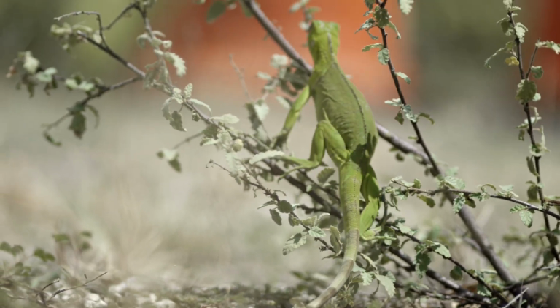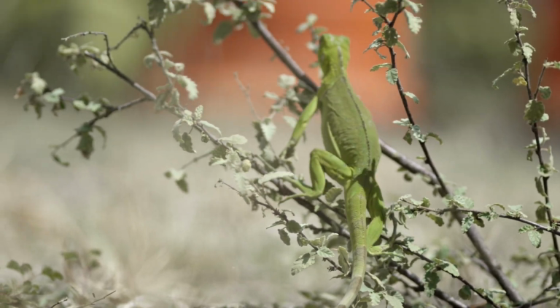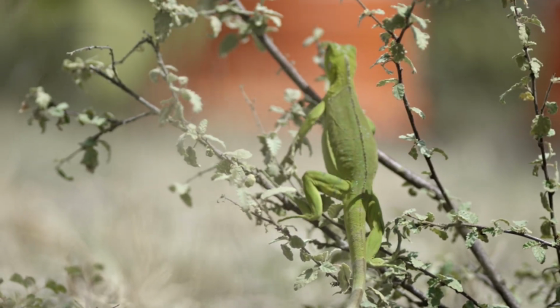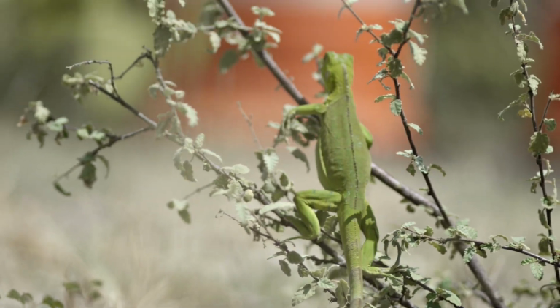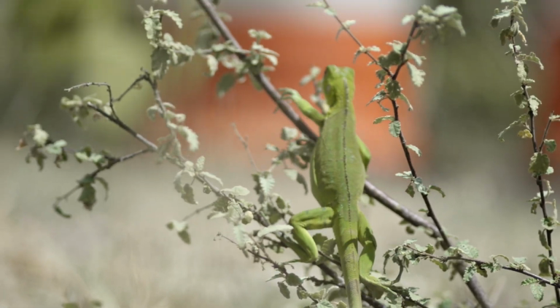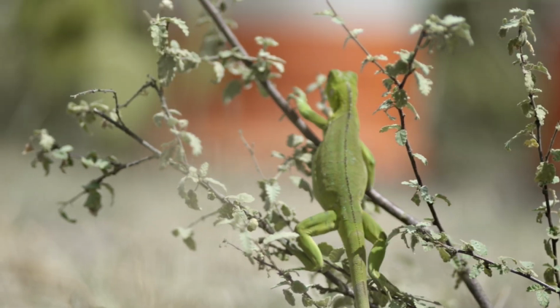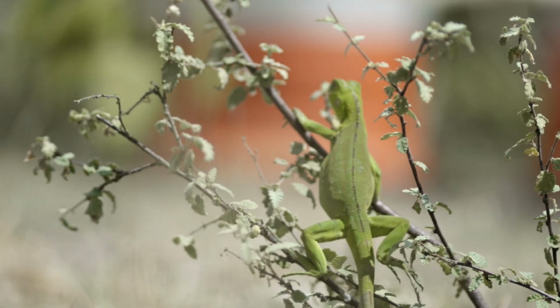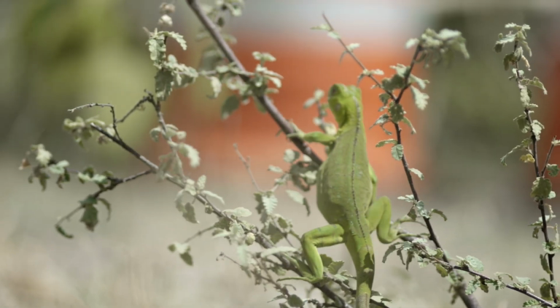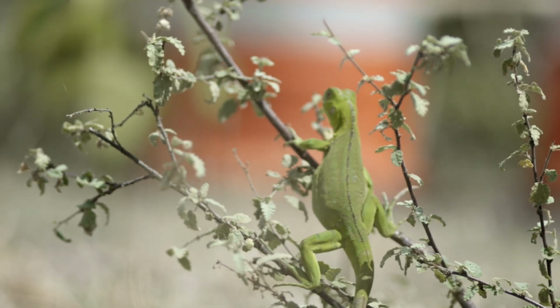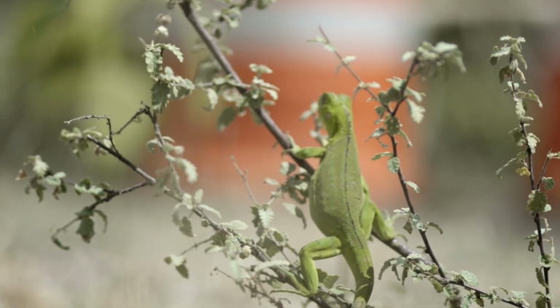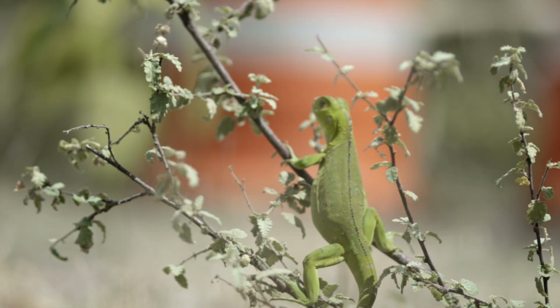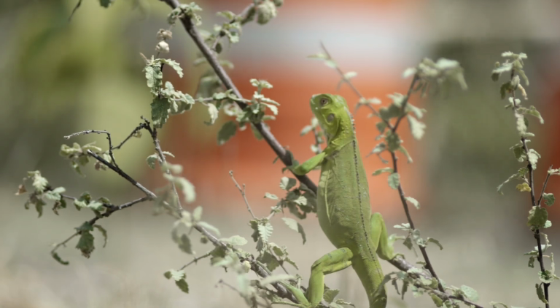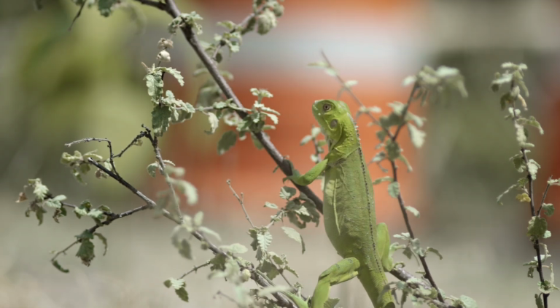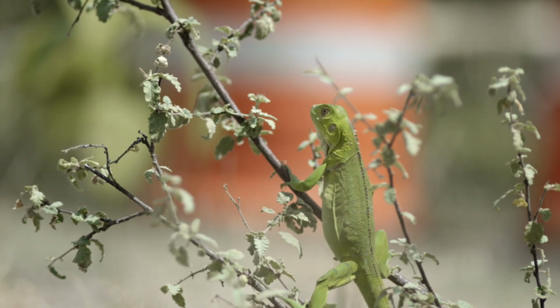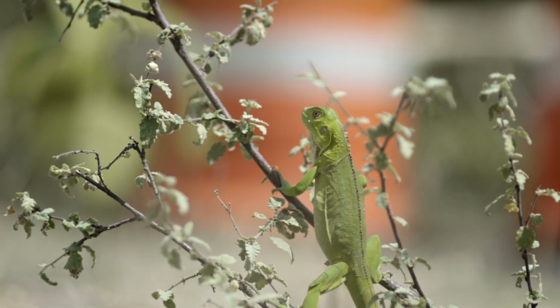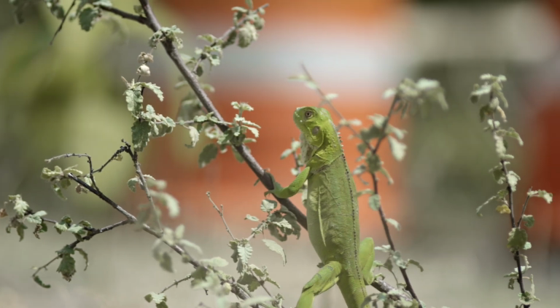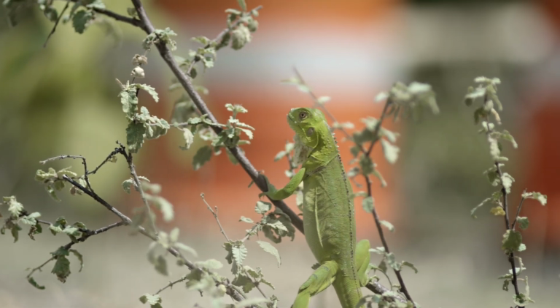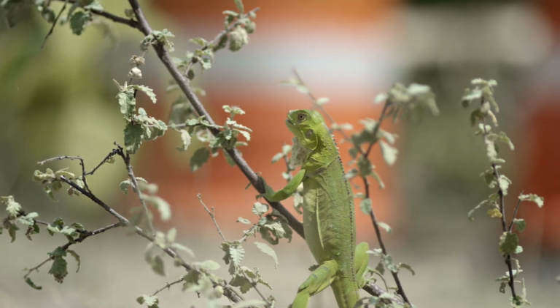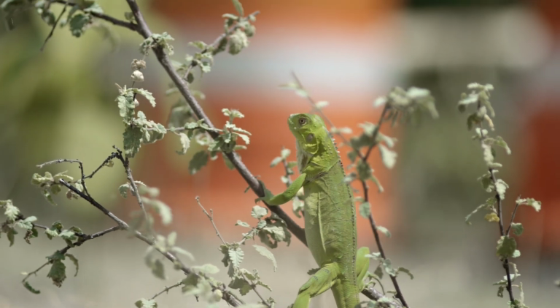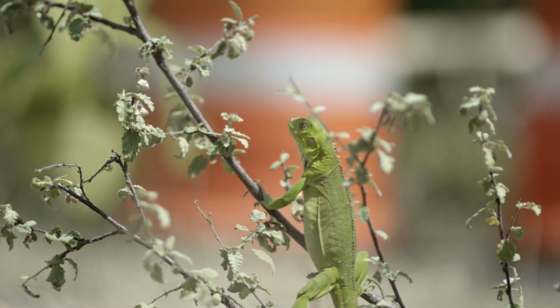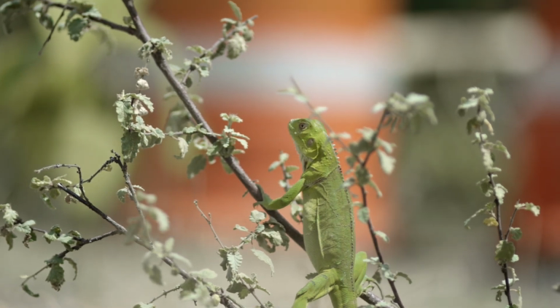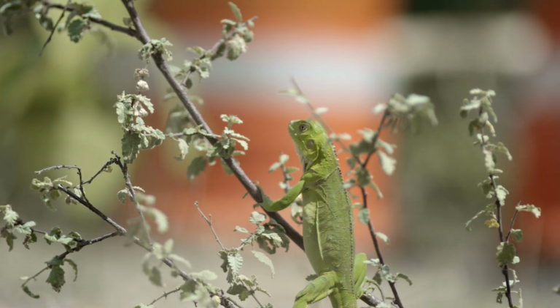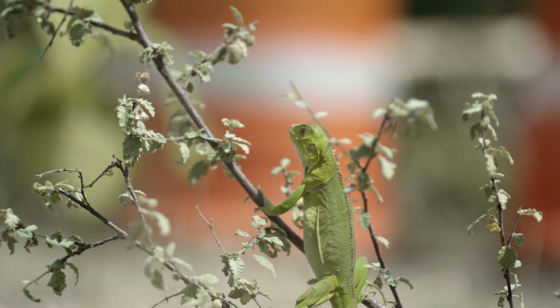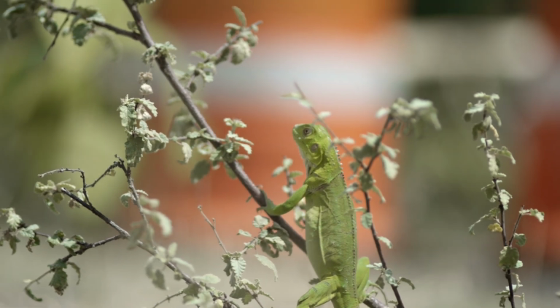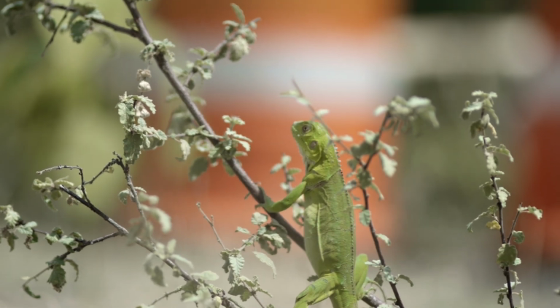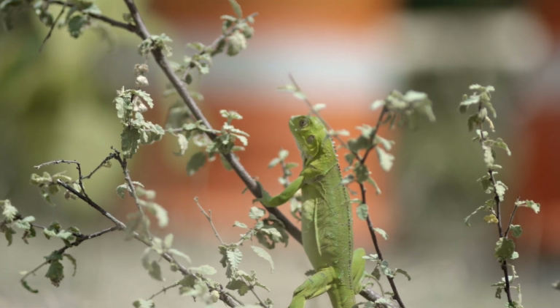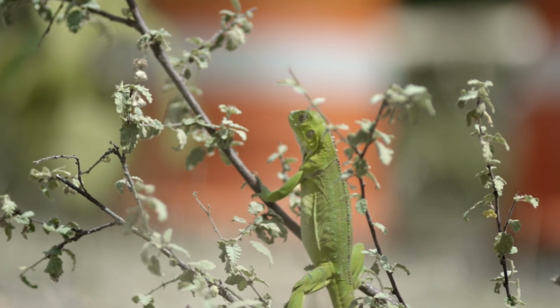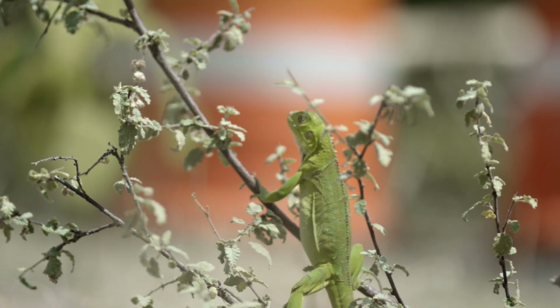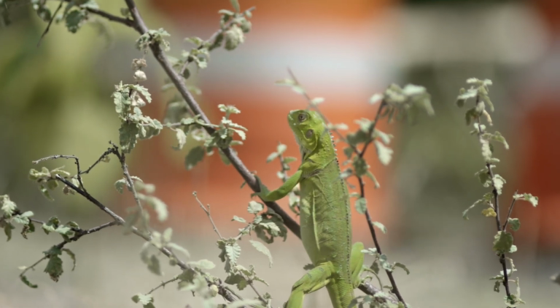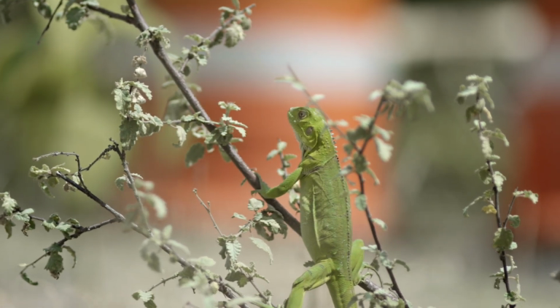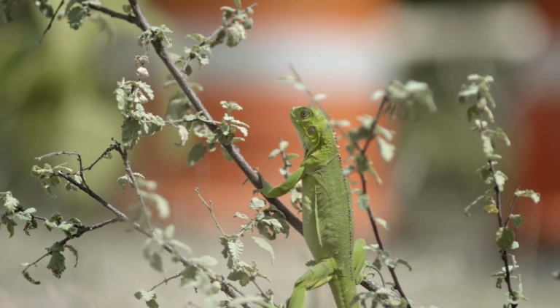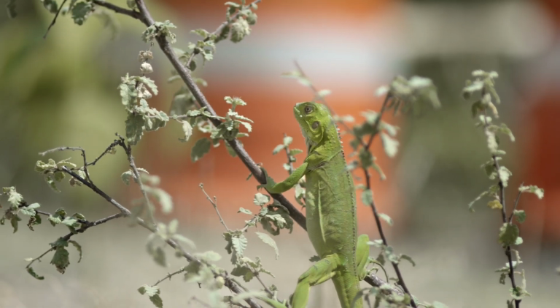These reptiles are insect killing machines. They know what to do with an insect and they're very quick with their tongues.